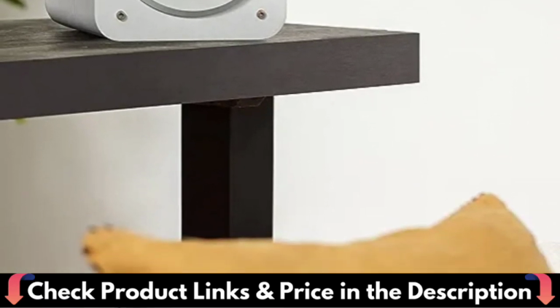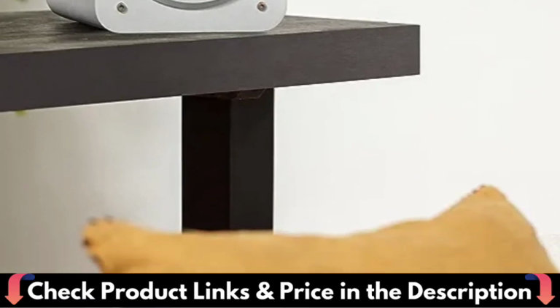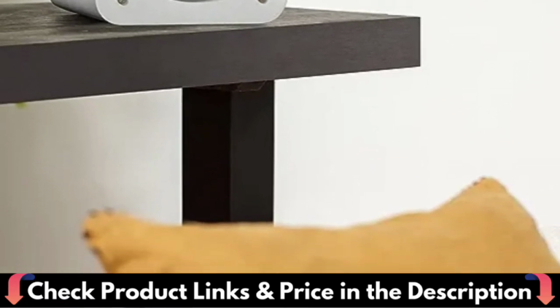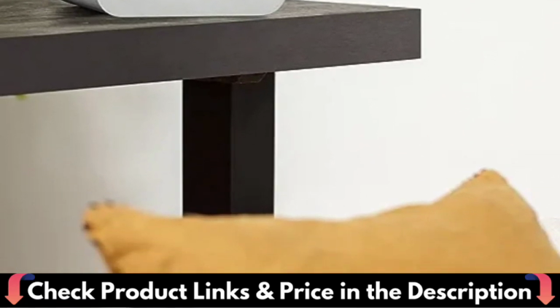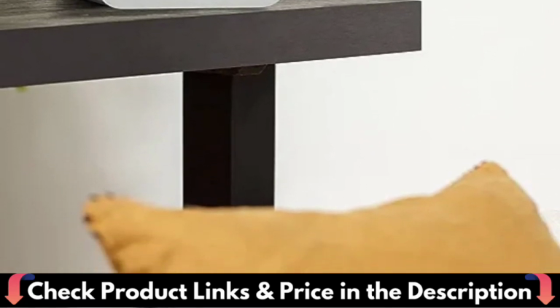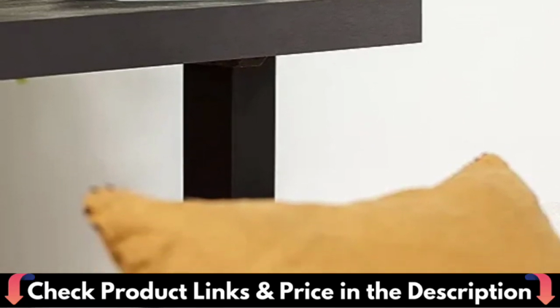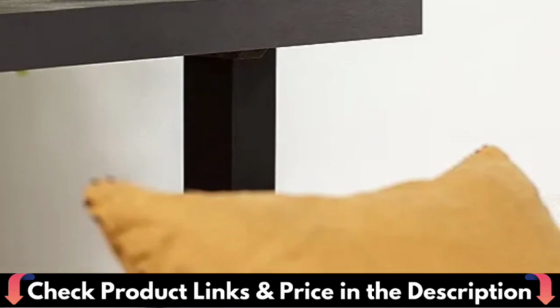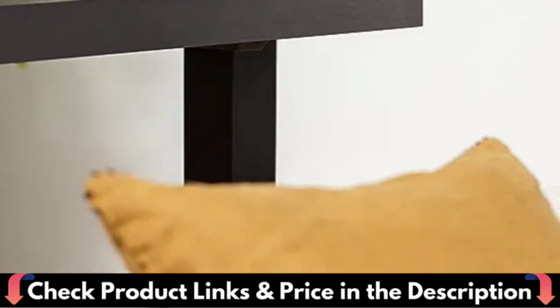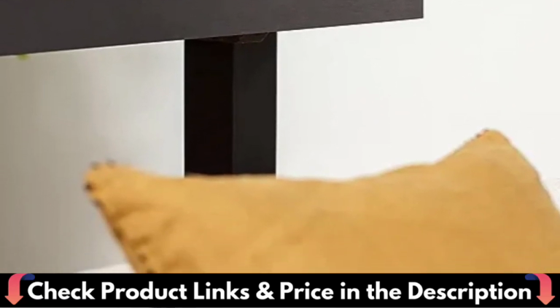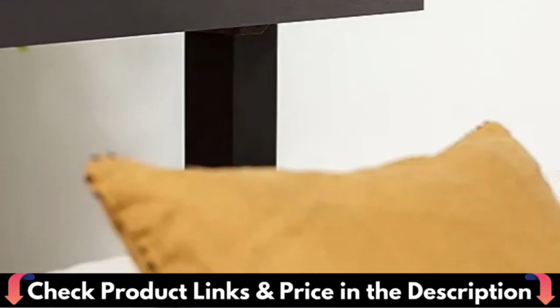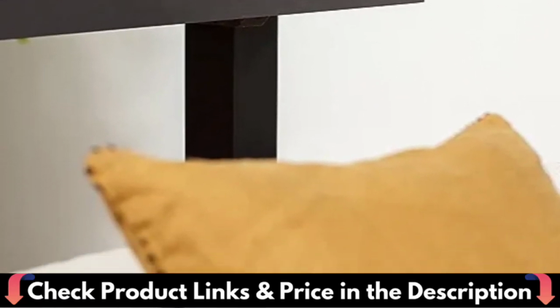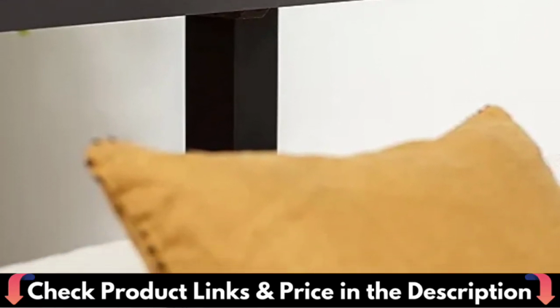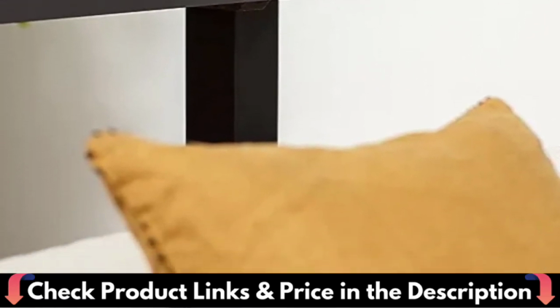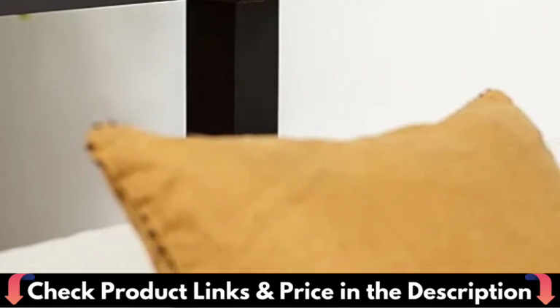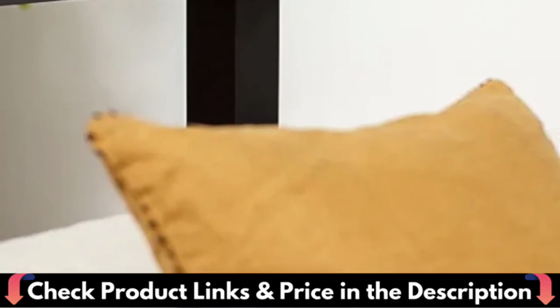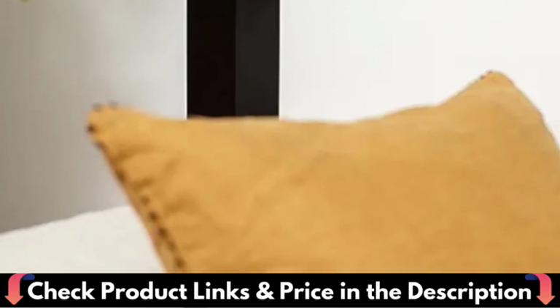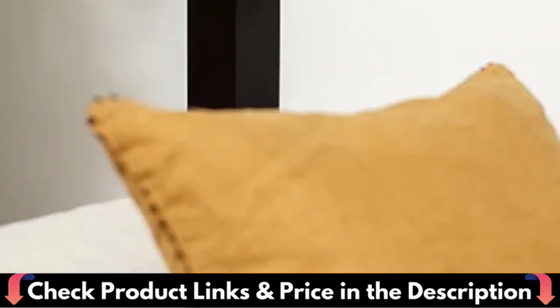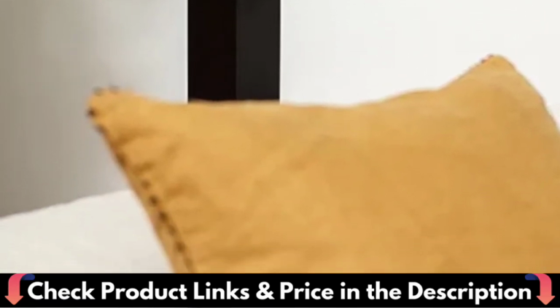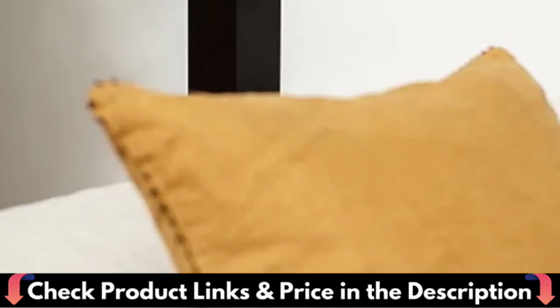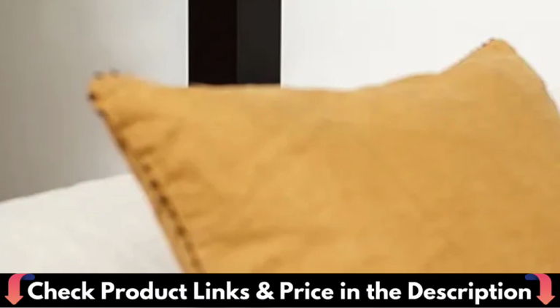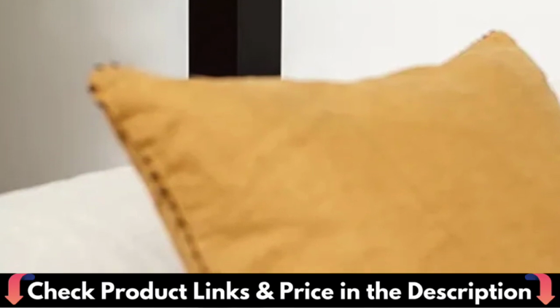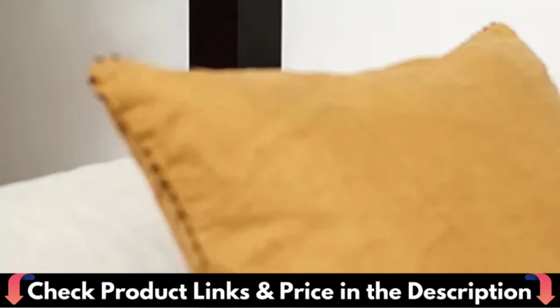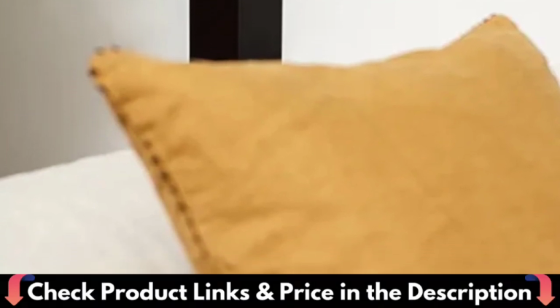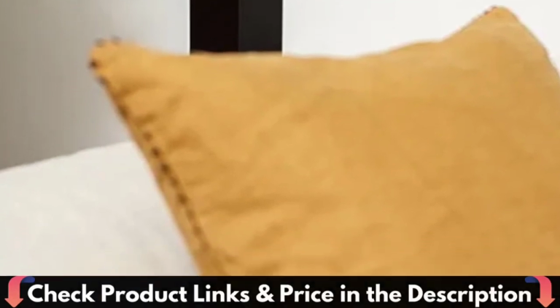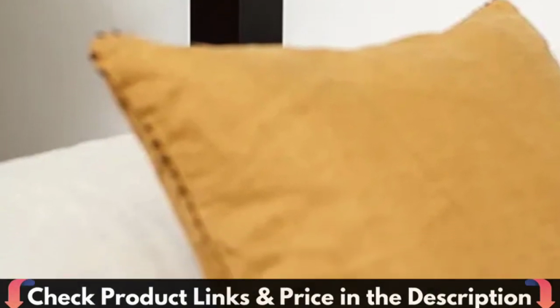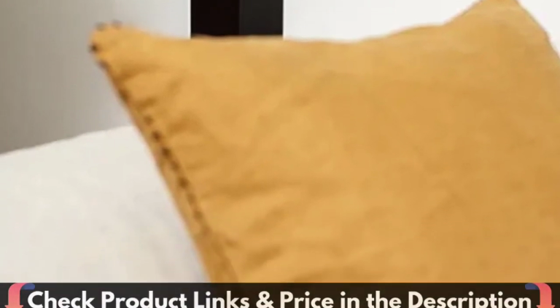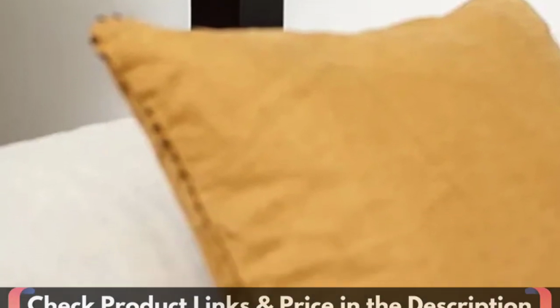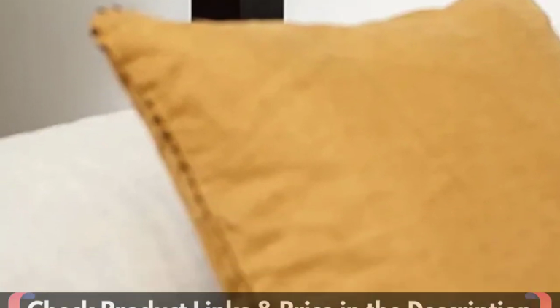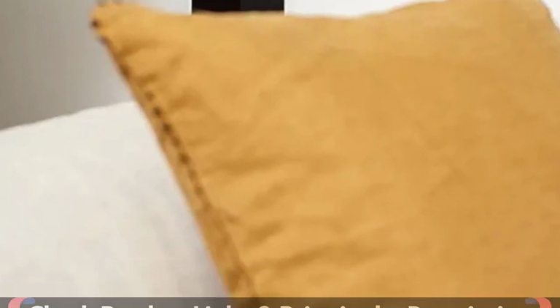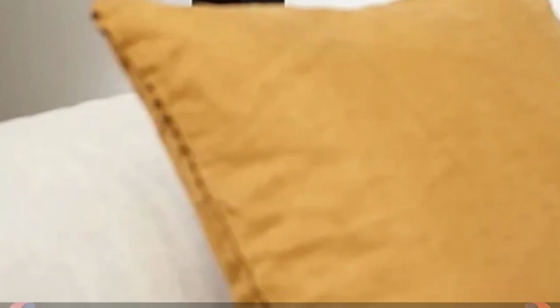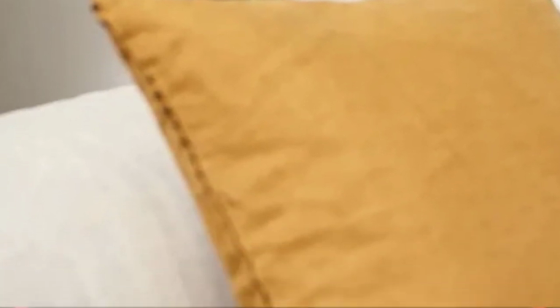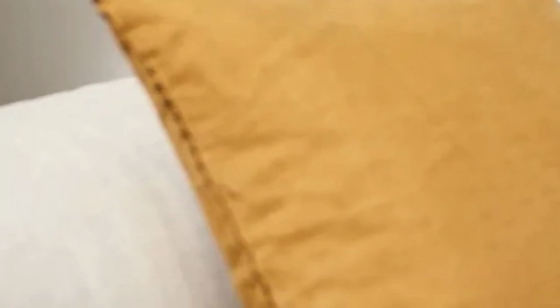These hi-fi speakers deliver detailed, clean, and natural sound that is as impactful as tower speakers.